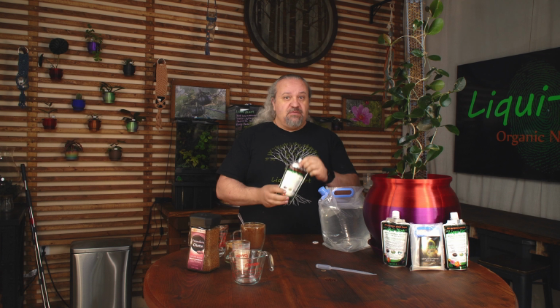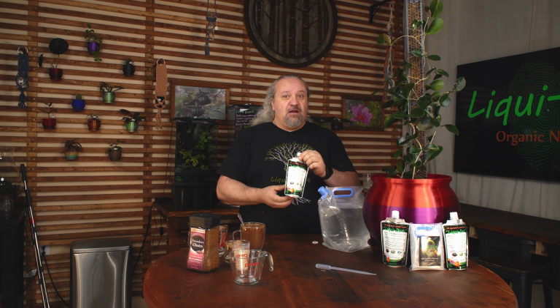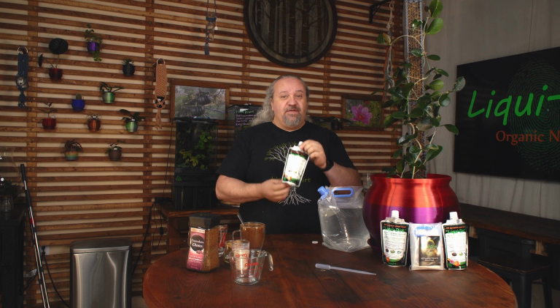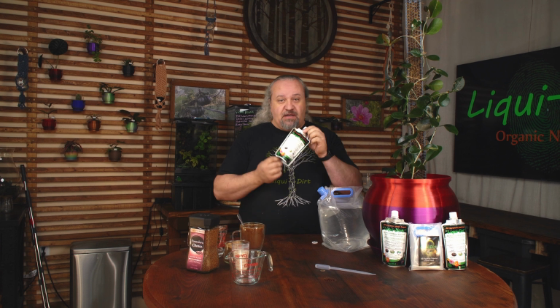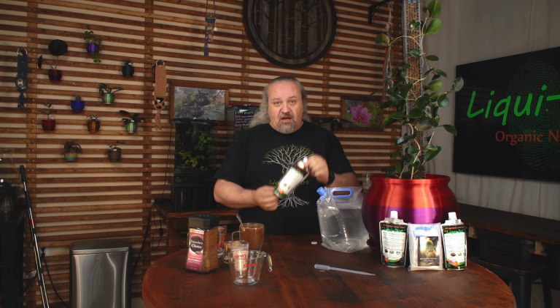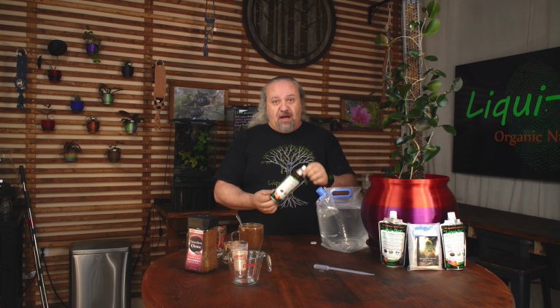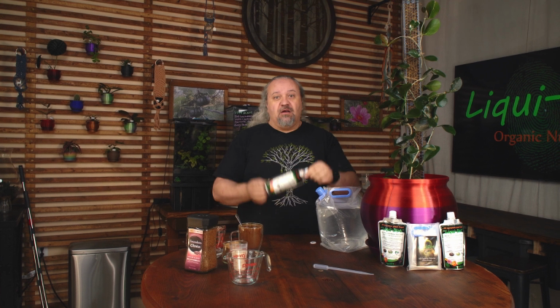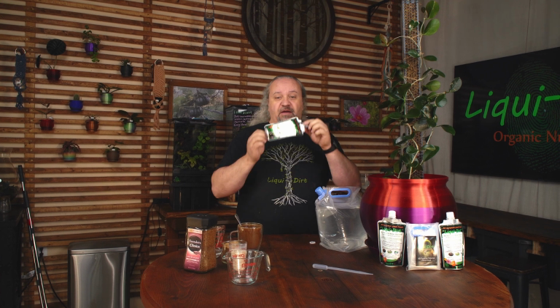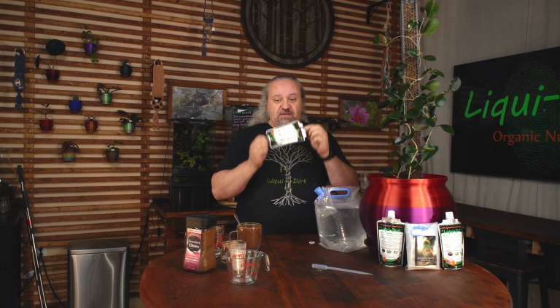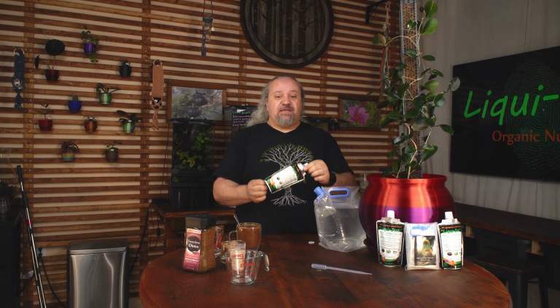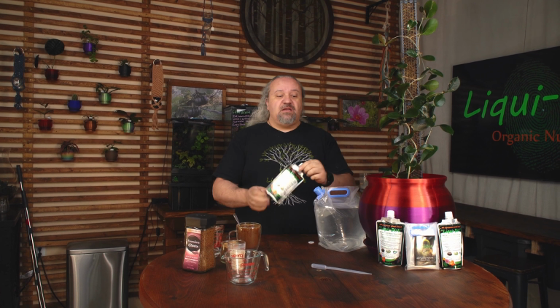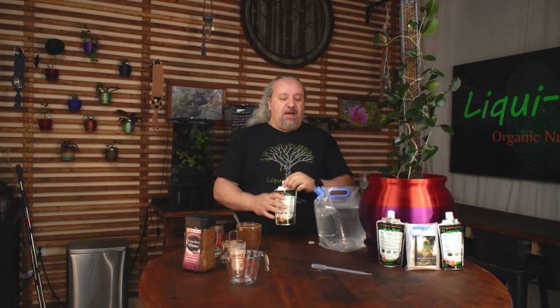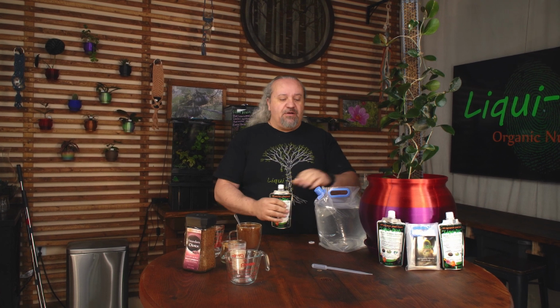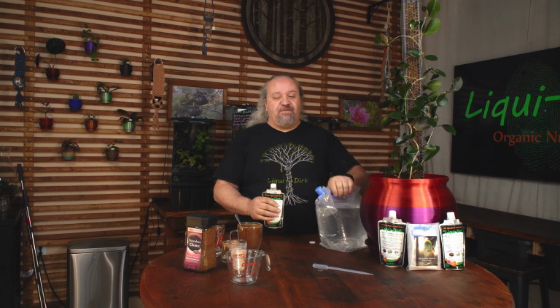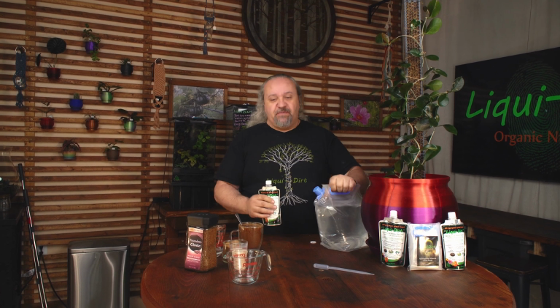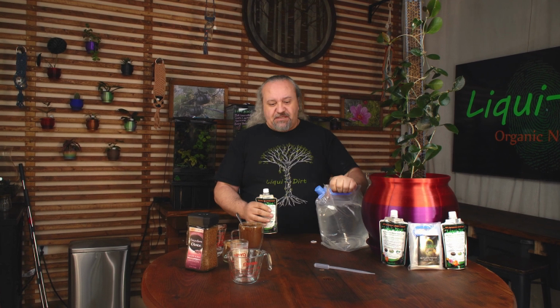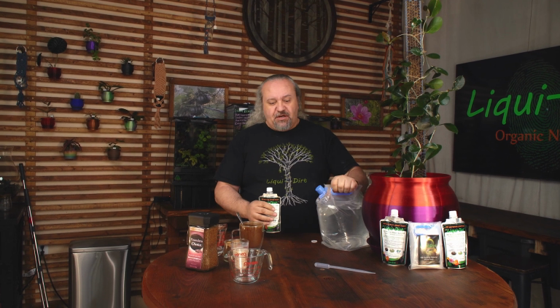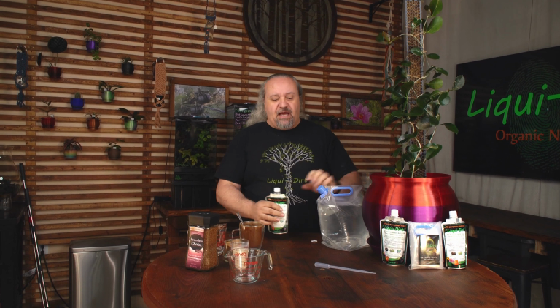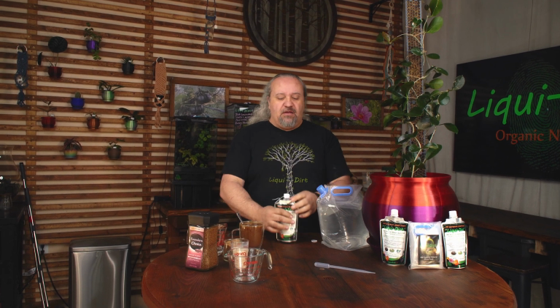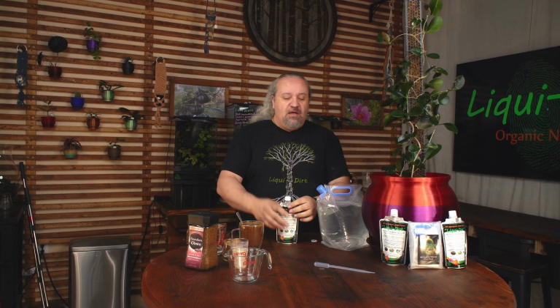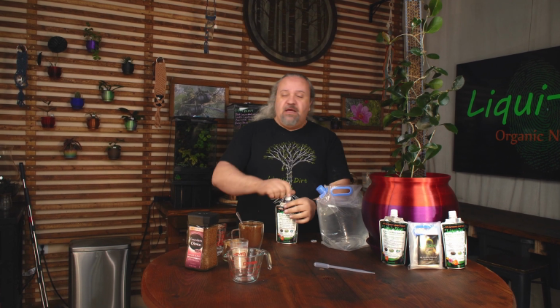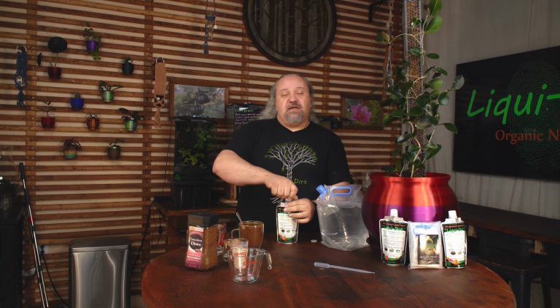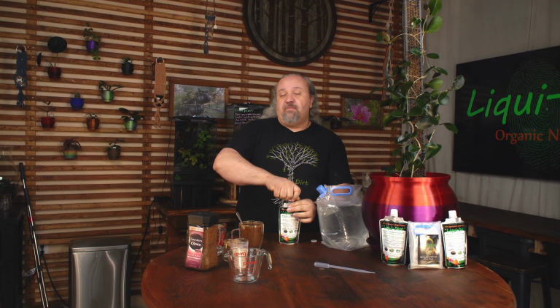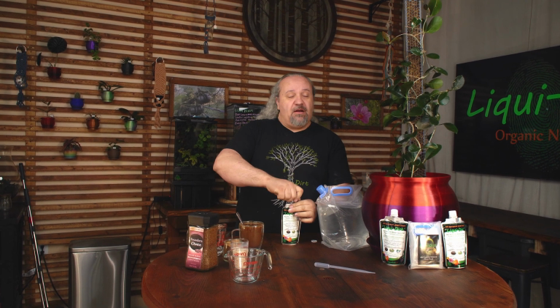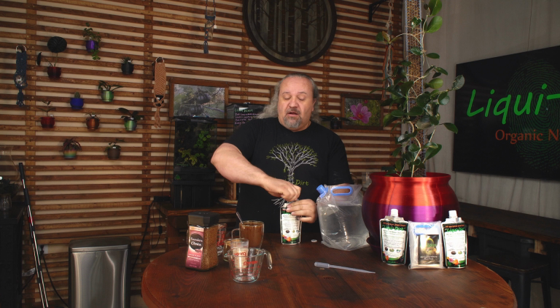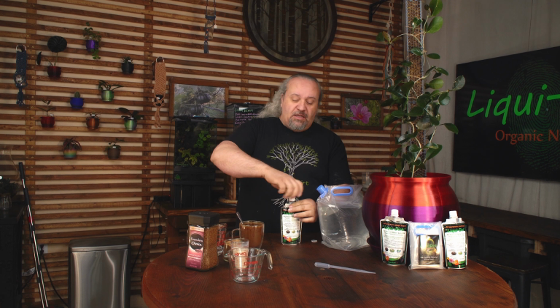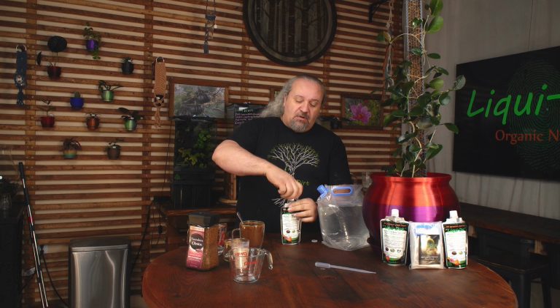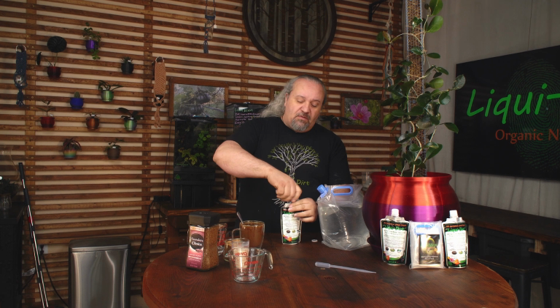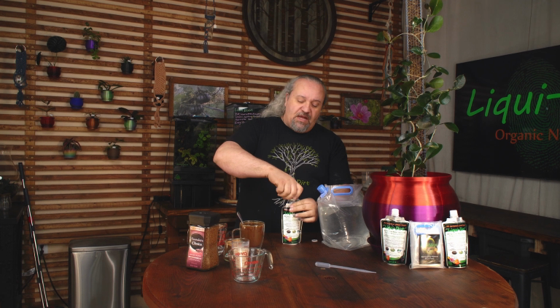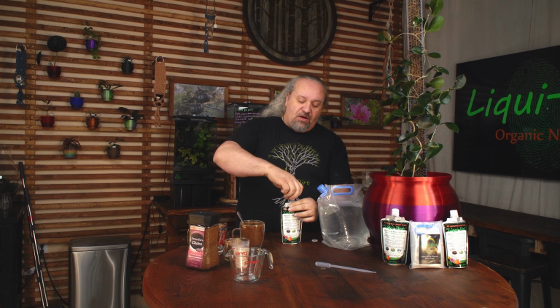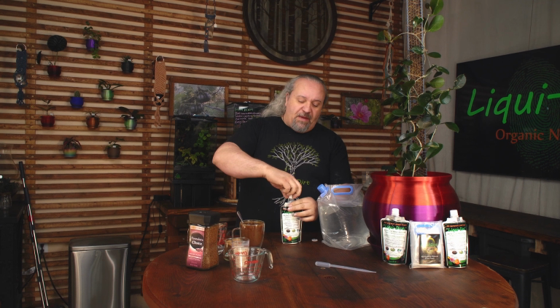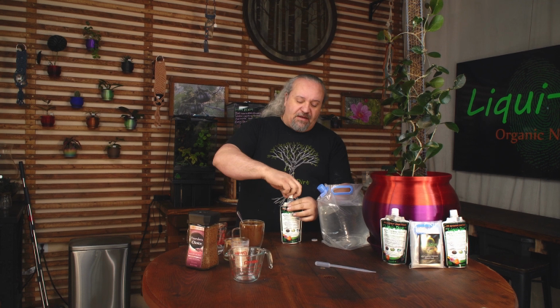It doesn't matter if it's a nano-powder, if it's mixed in the pouch, or if it's mixed in your gallon — it doesn't matter. Liquidert will never go bad.